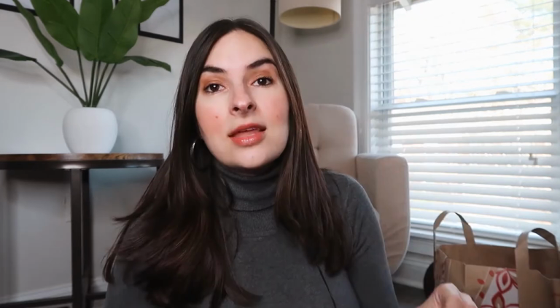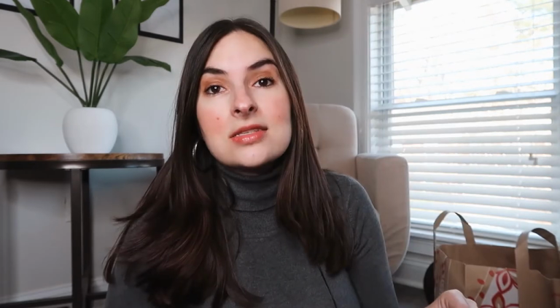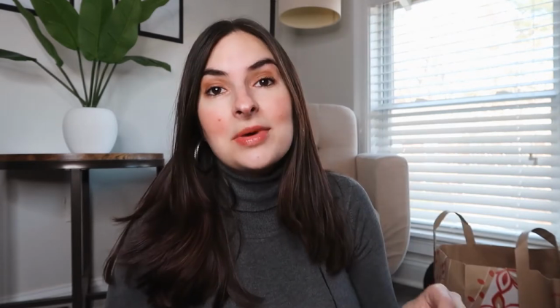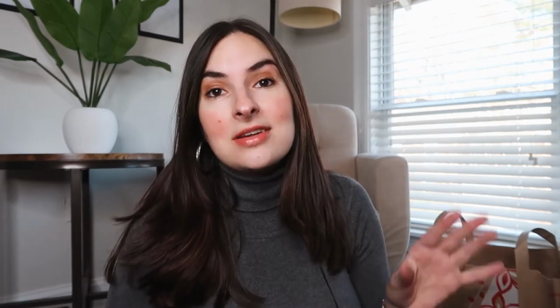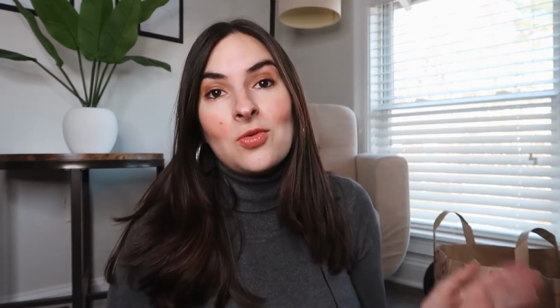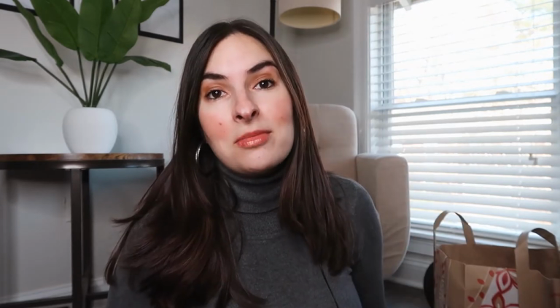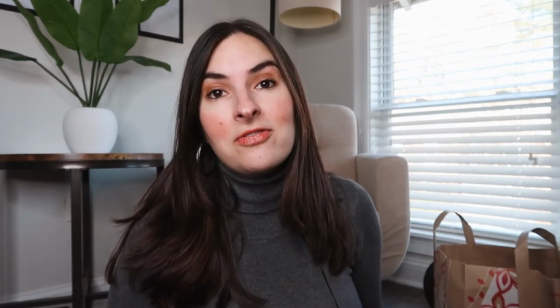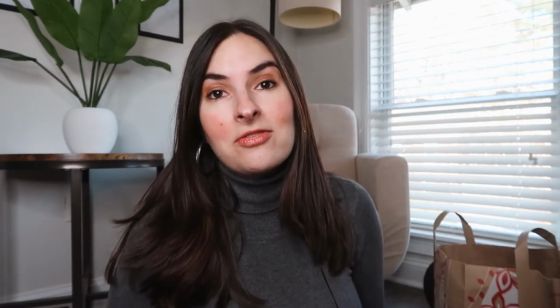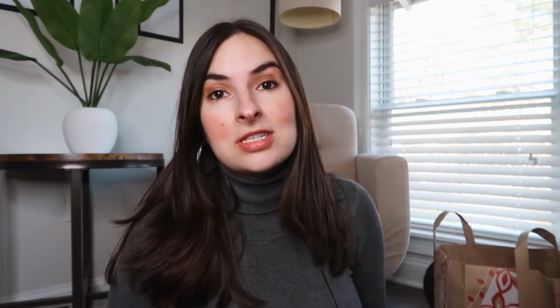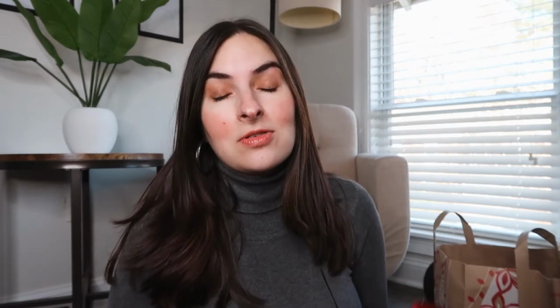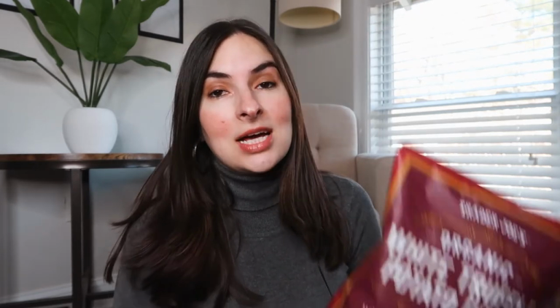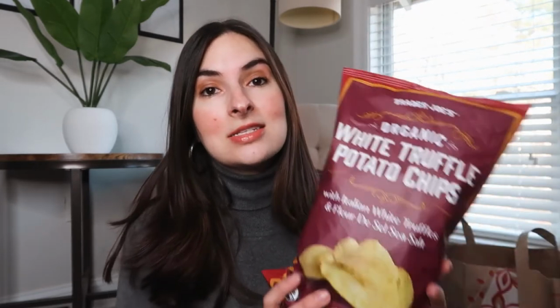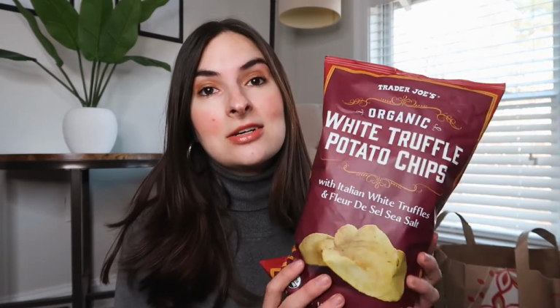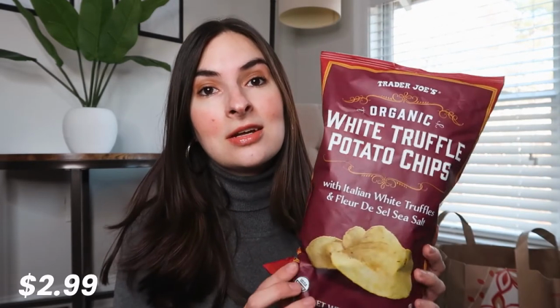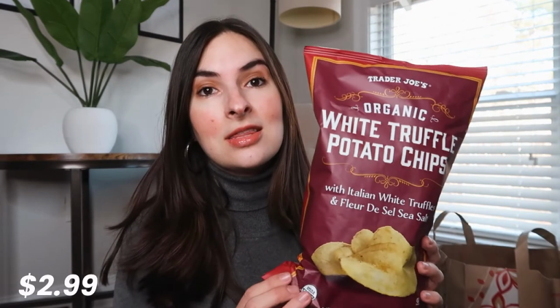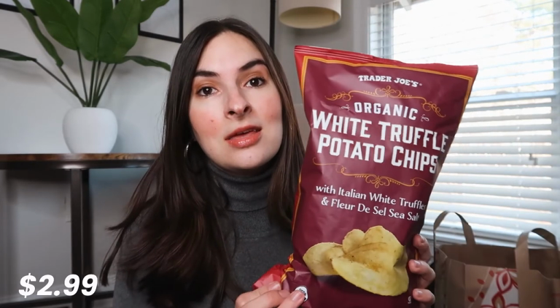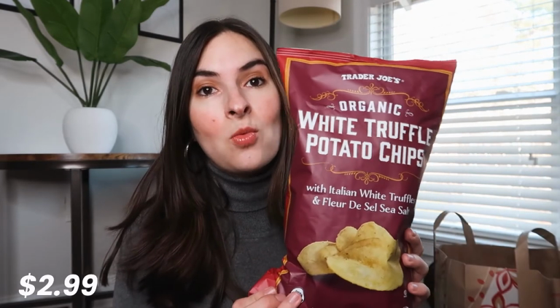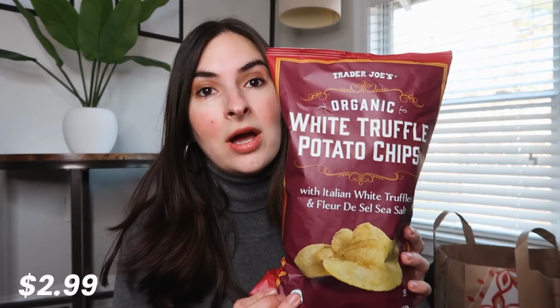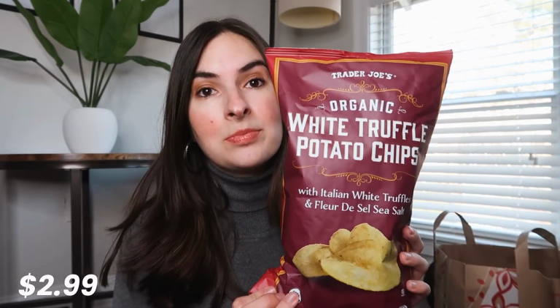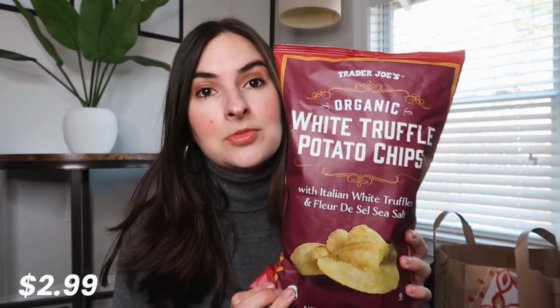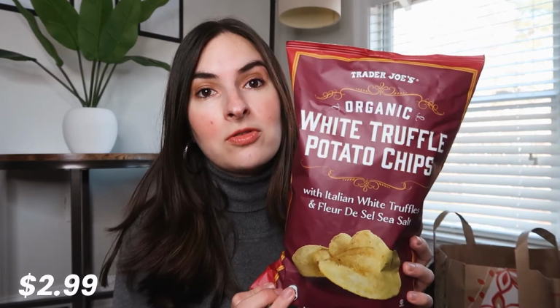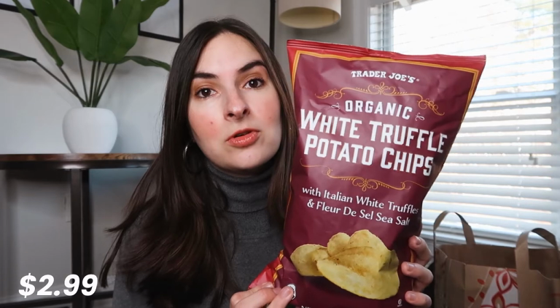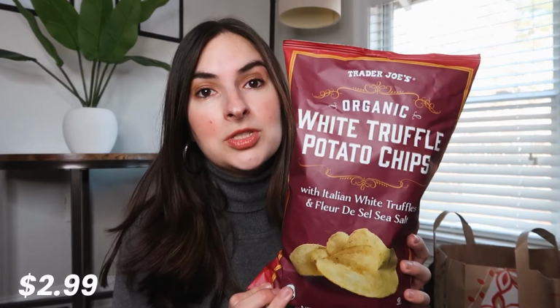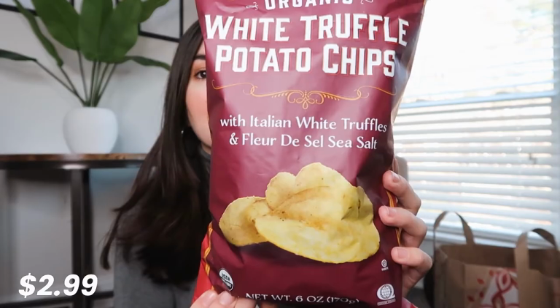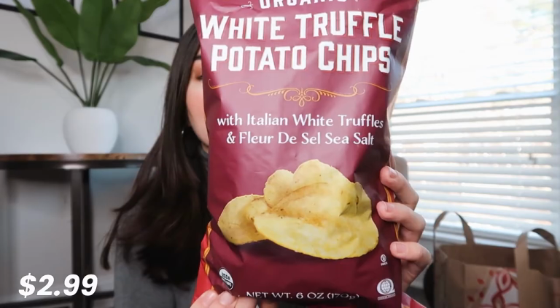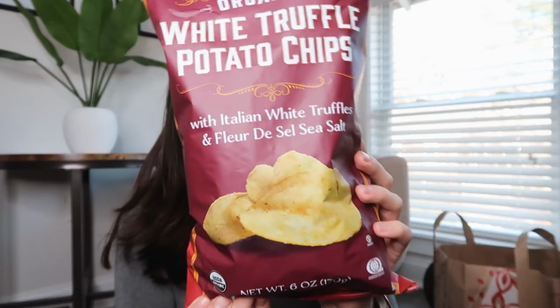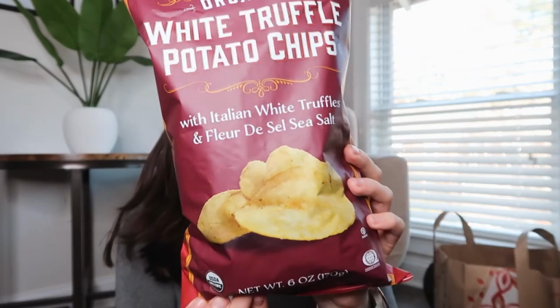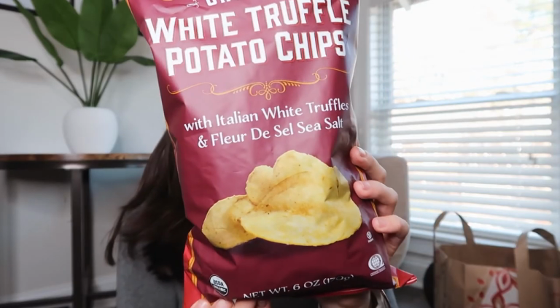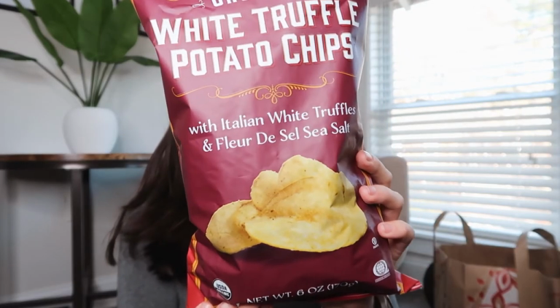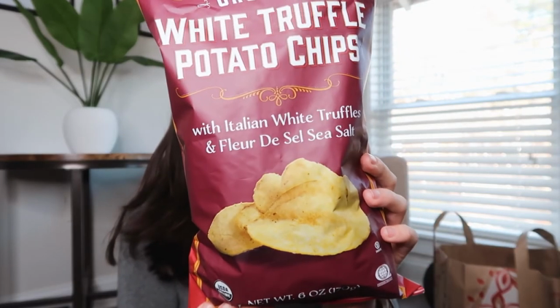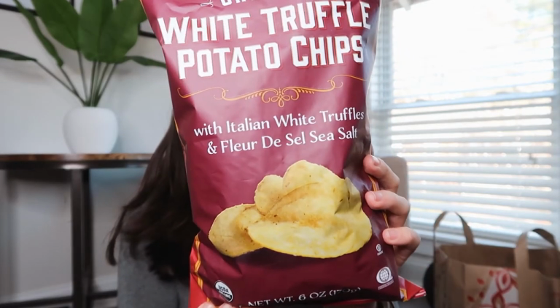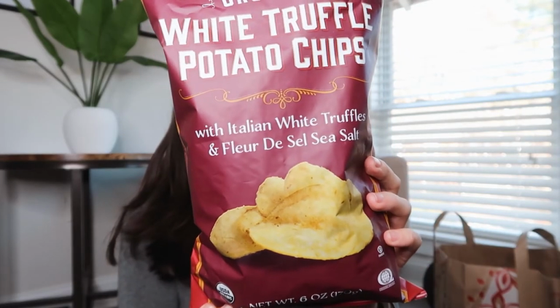Next up is another one of my favorites from last year, the white truffle potato chips. They're really delicious.